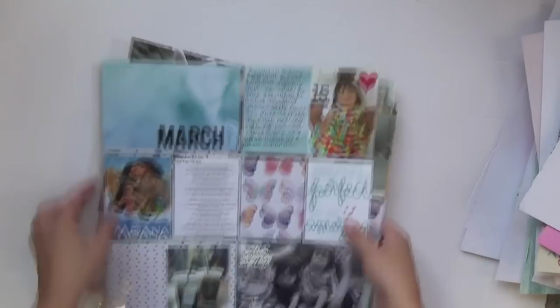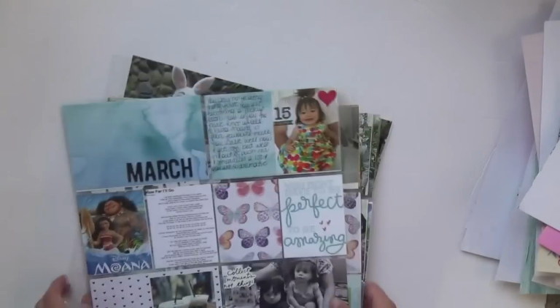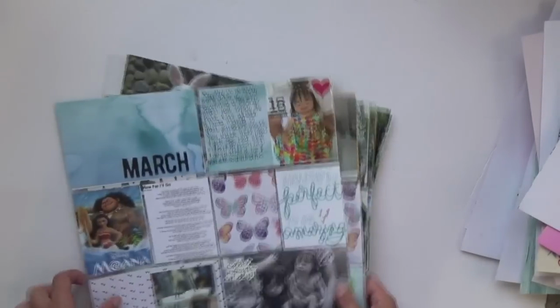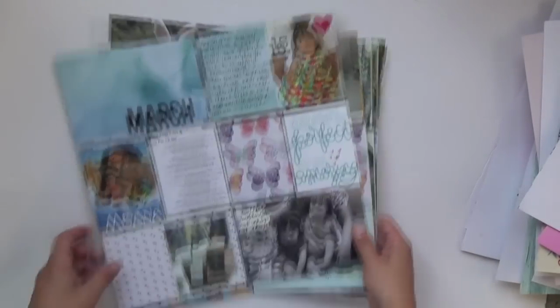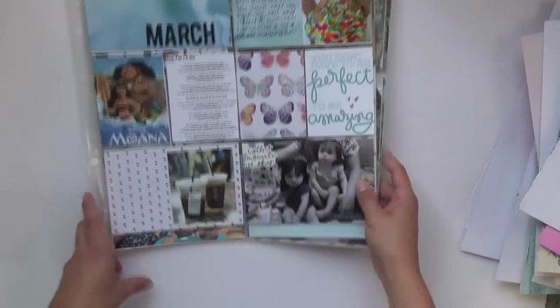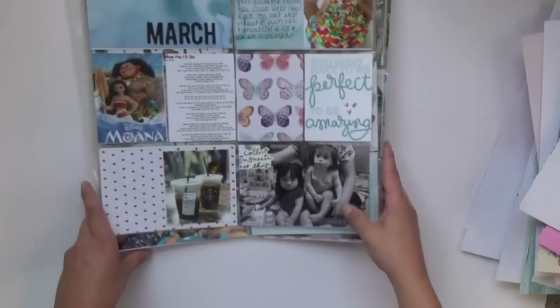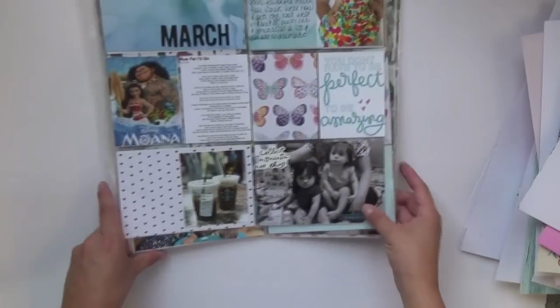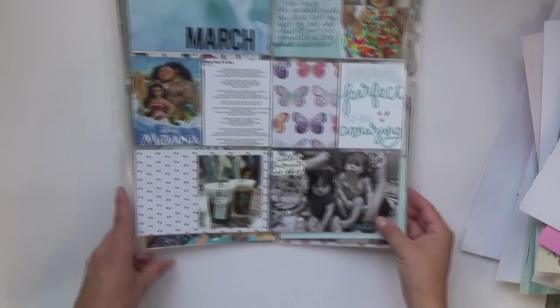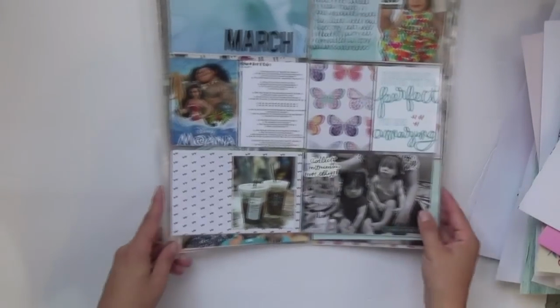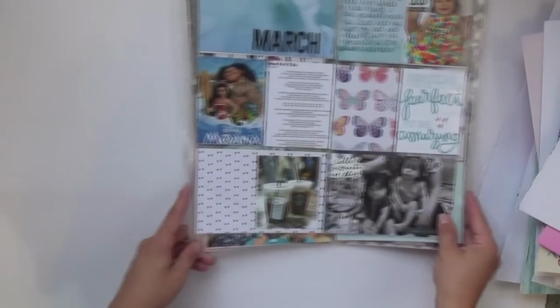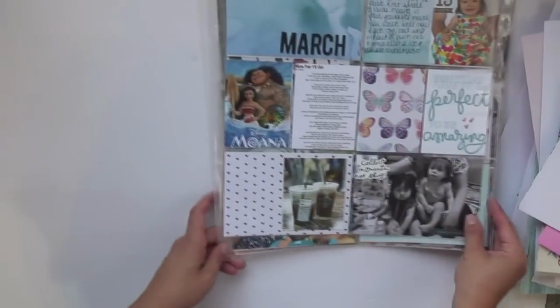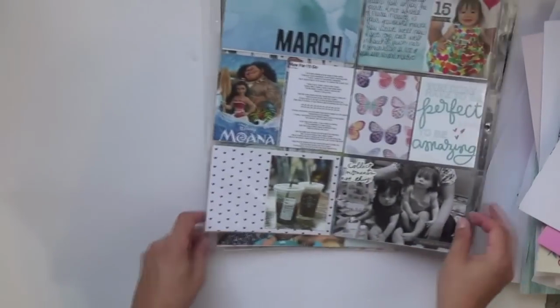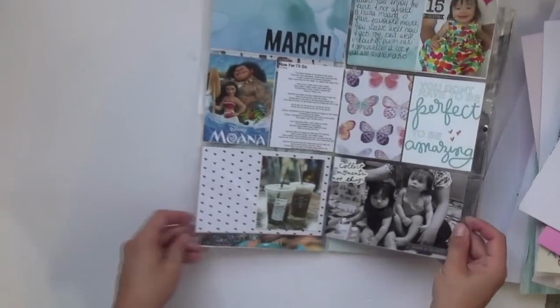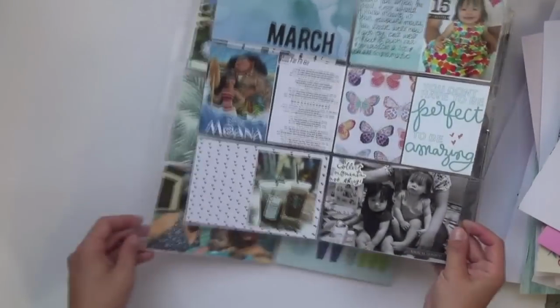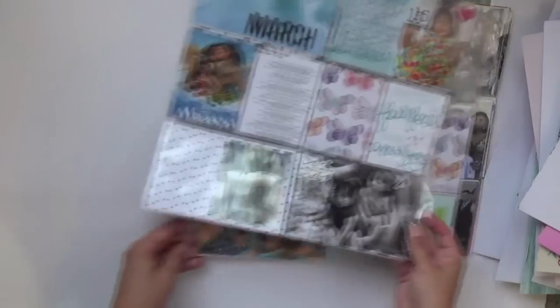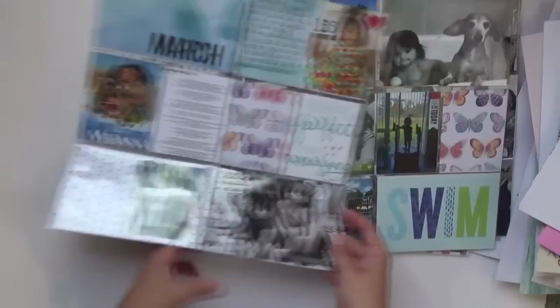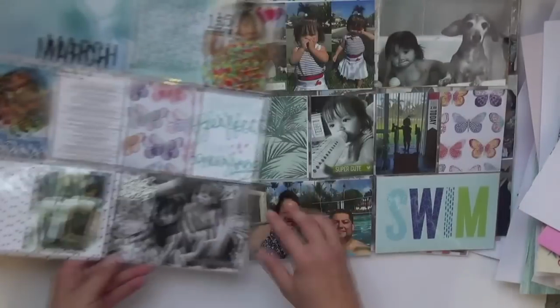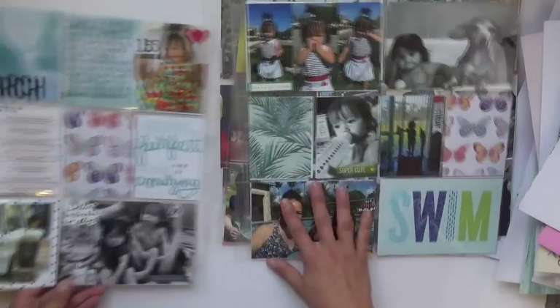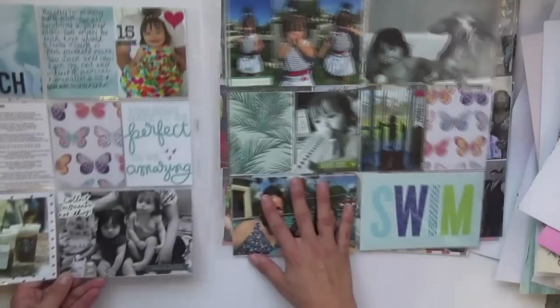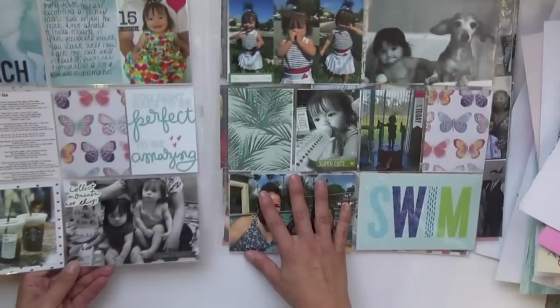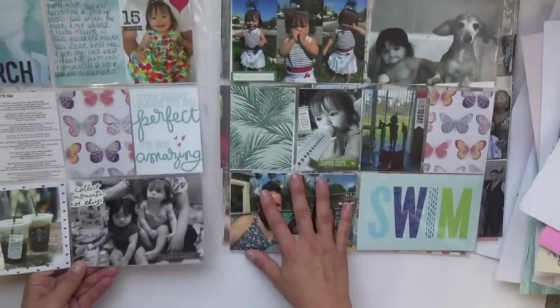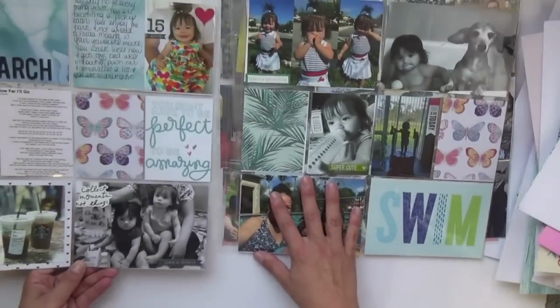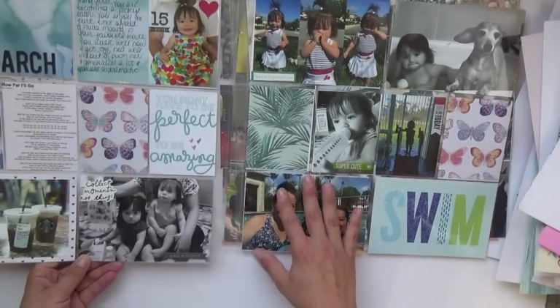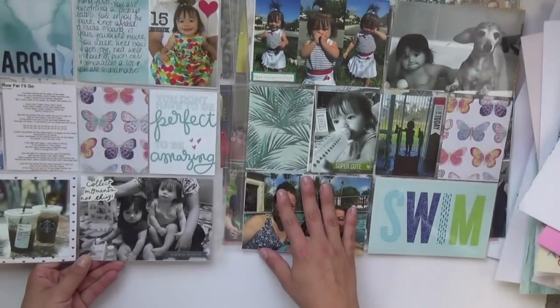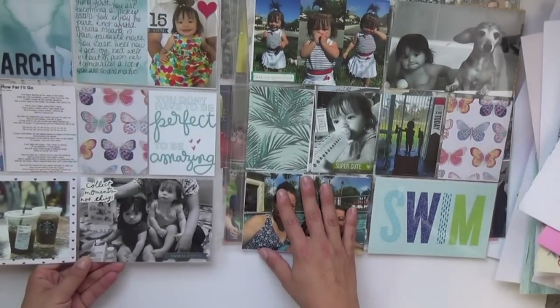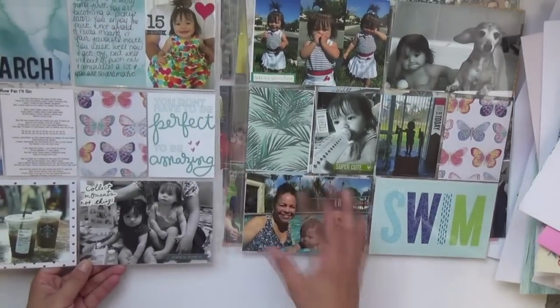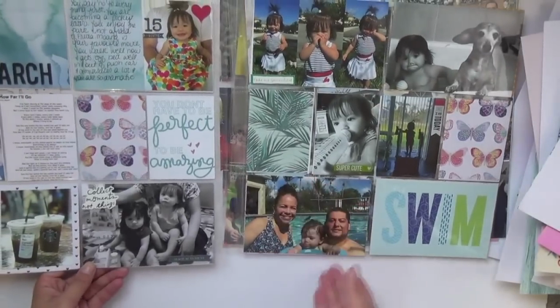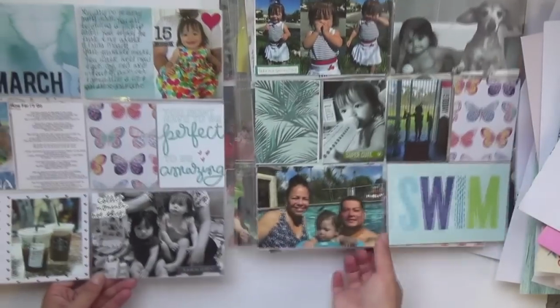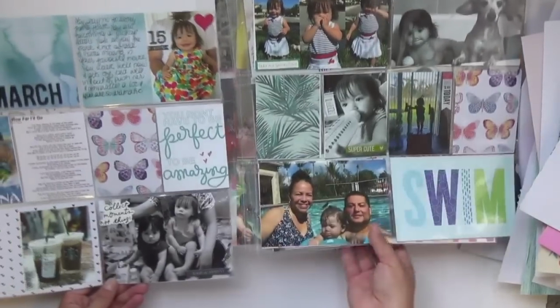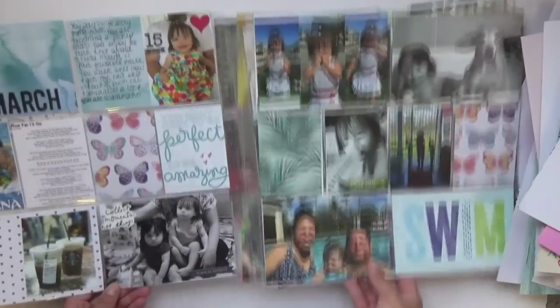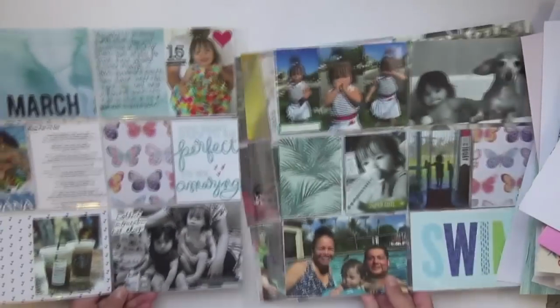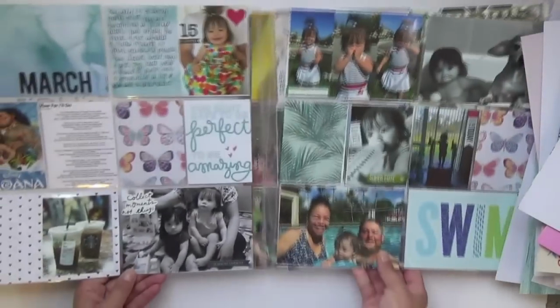Then I have my Project Life spreads. This is the first spread for March.